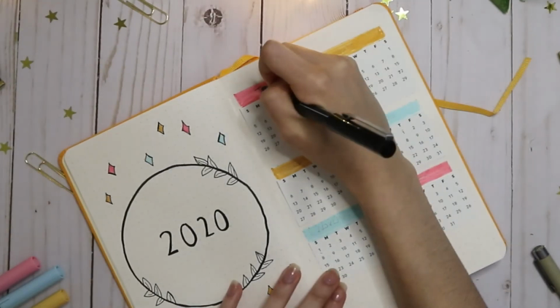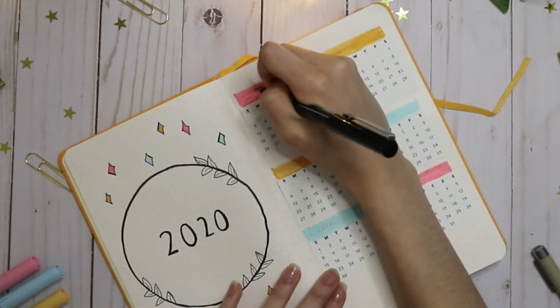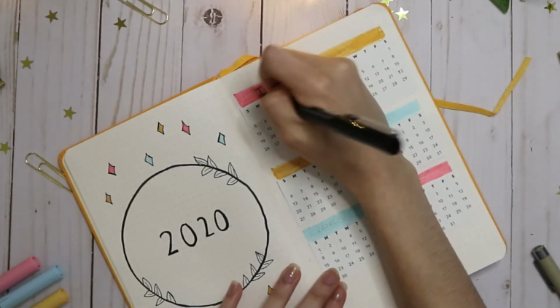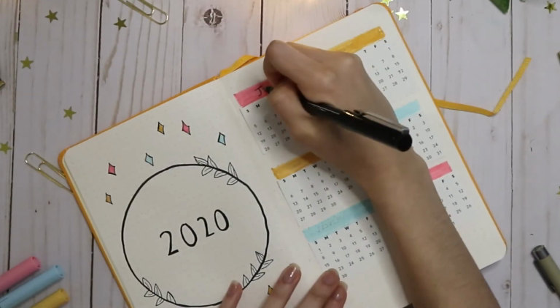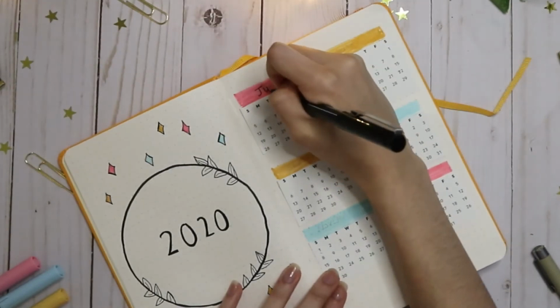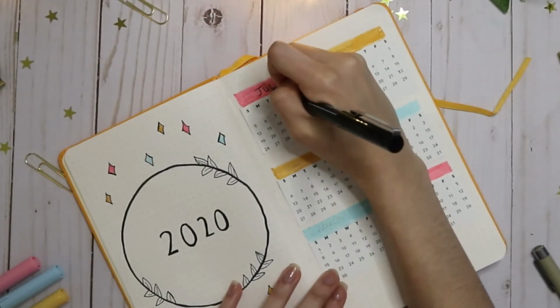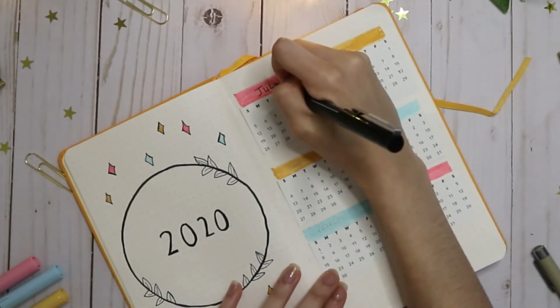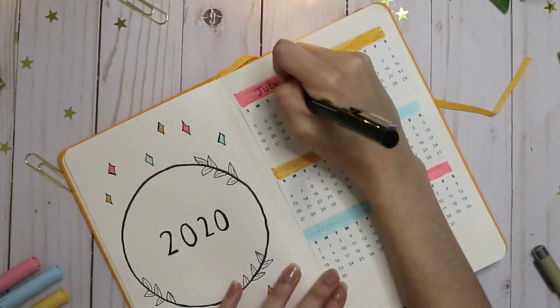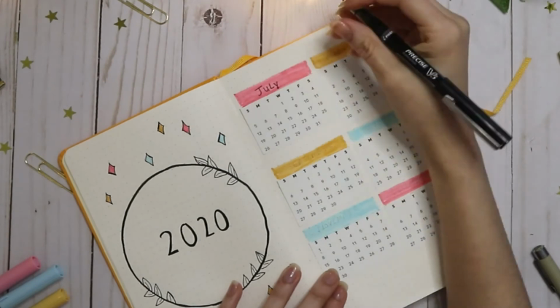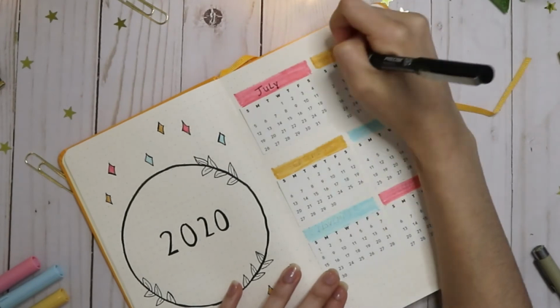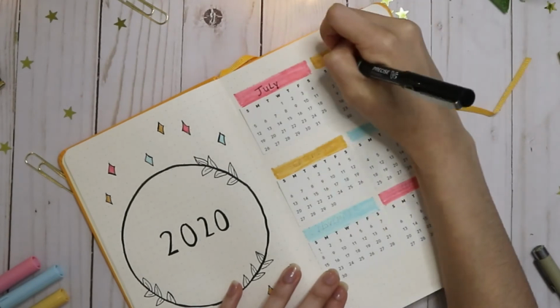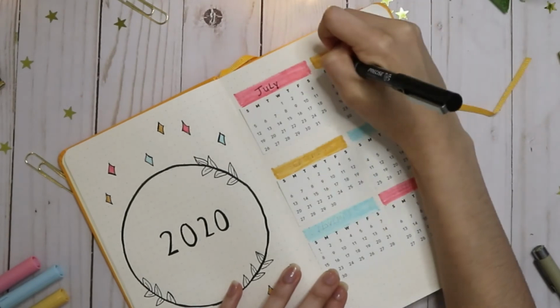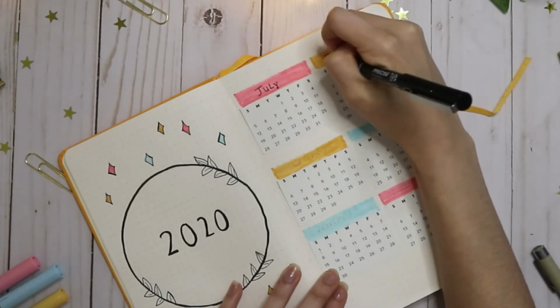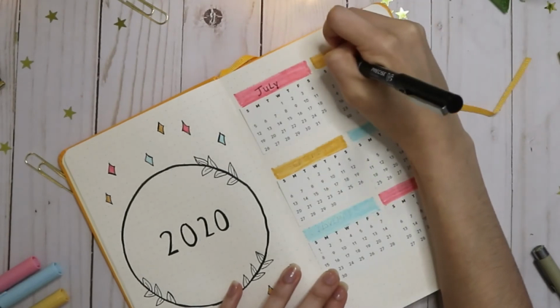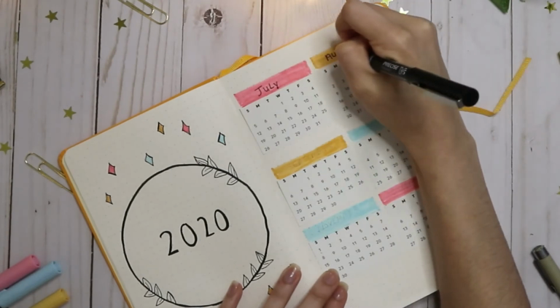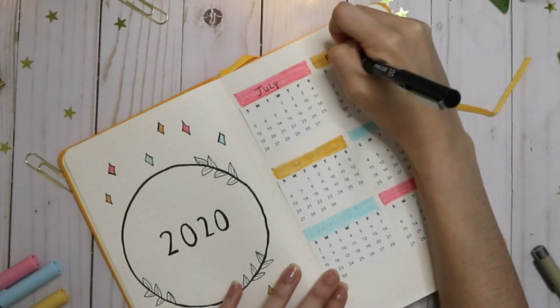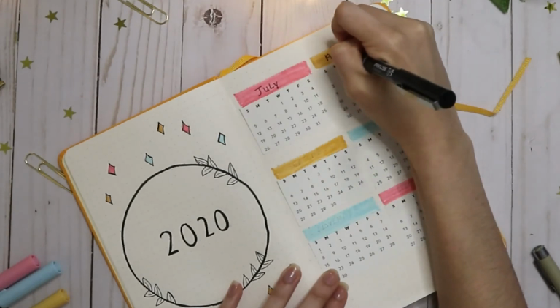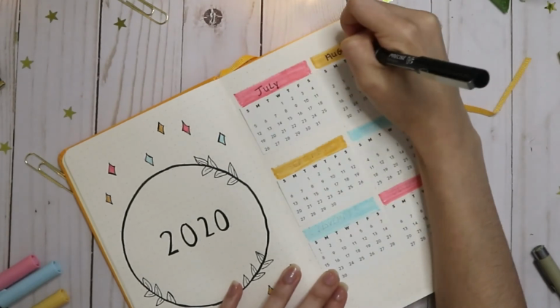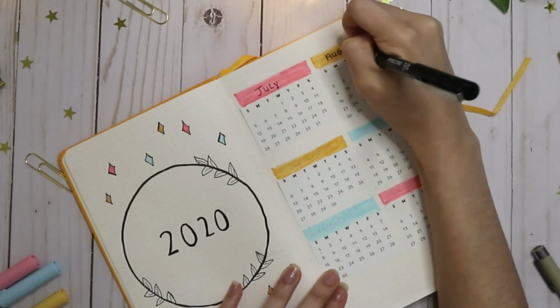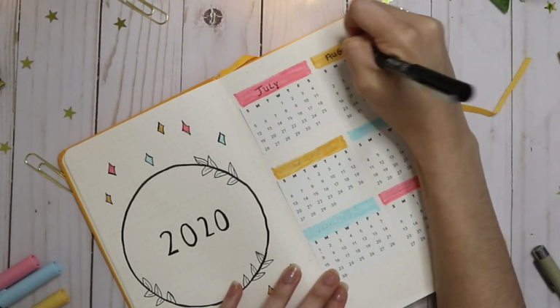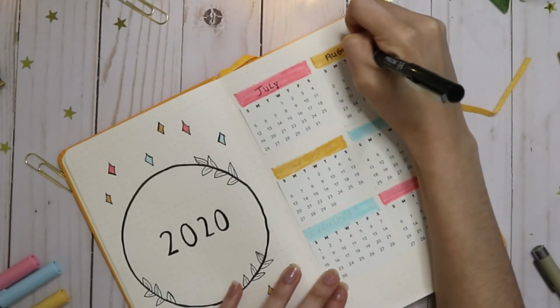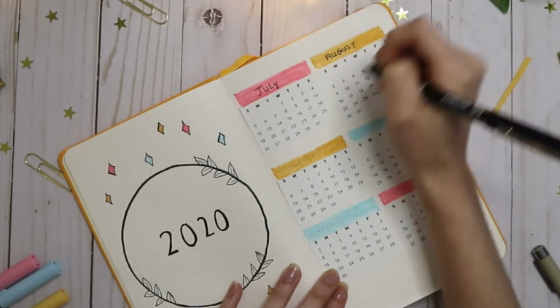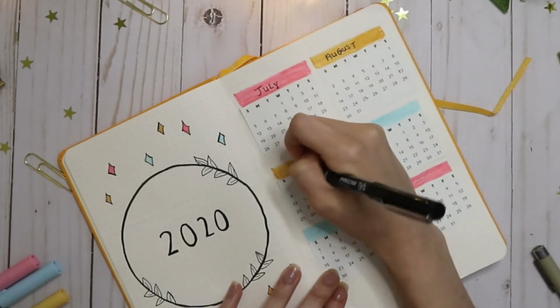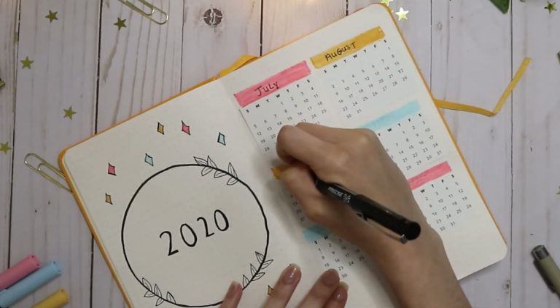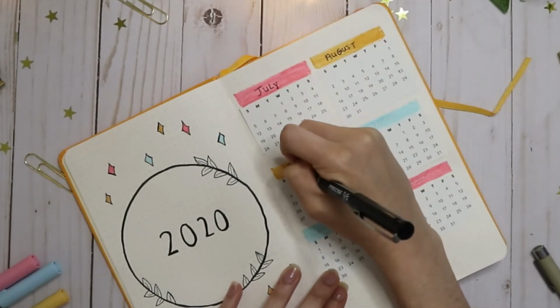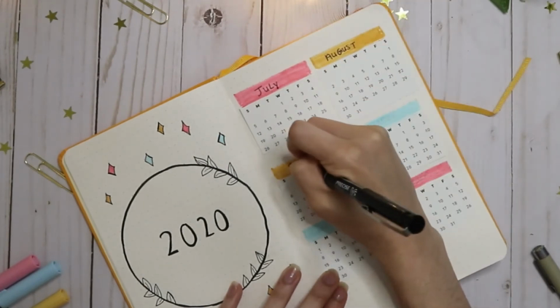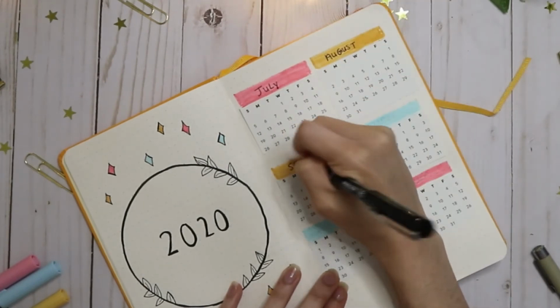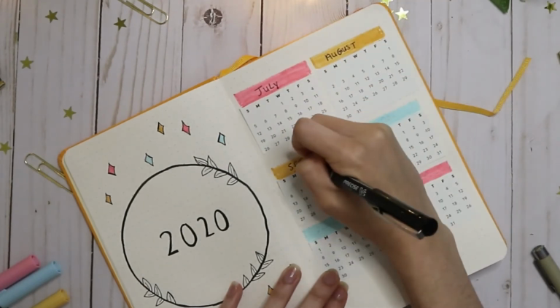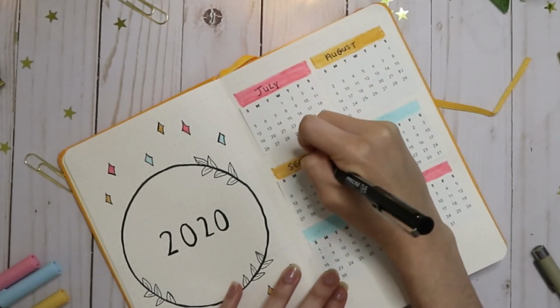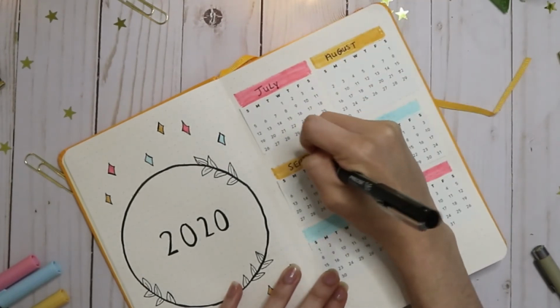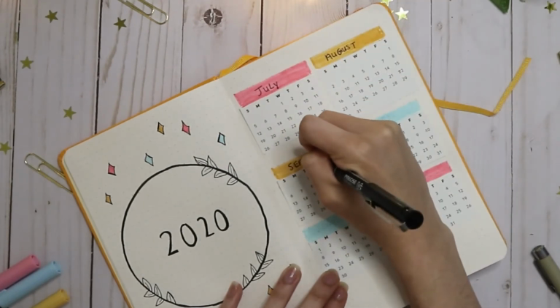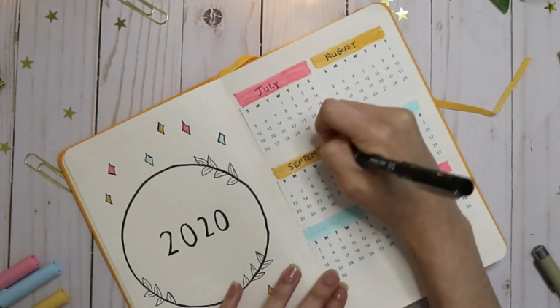I just use my Pilot Precise V5 pen to write out the months above the calendars.